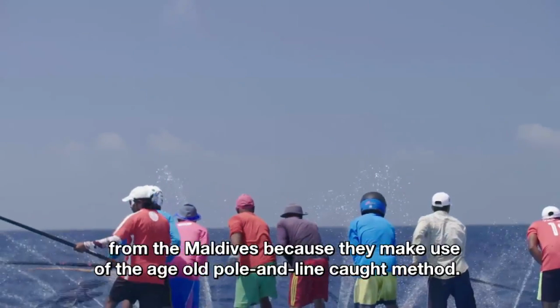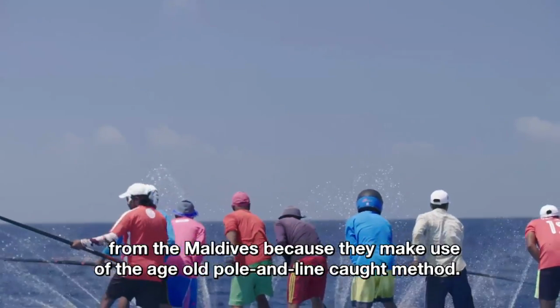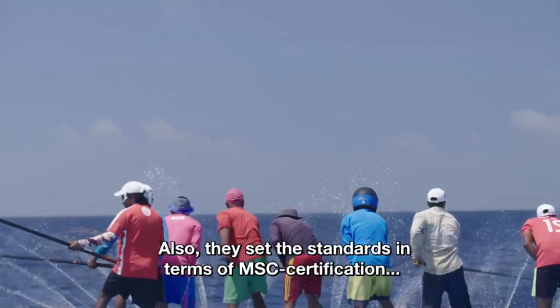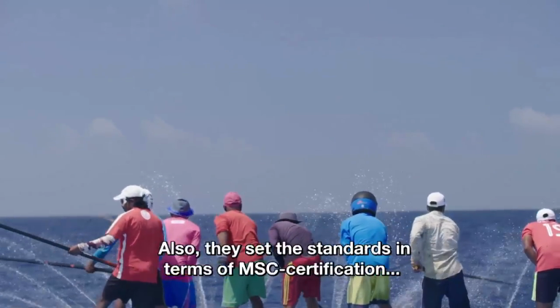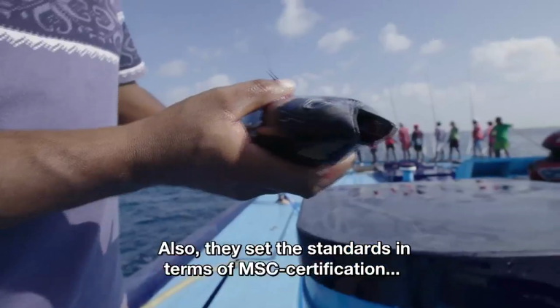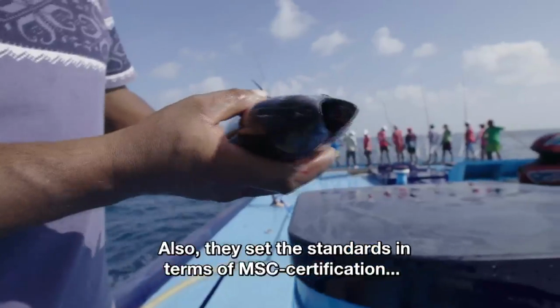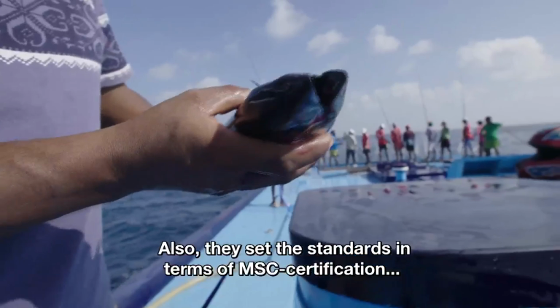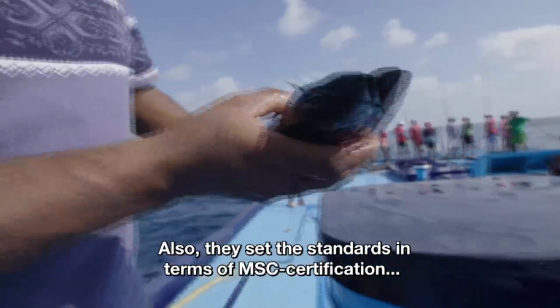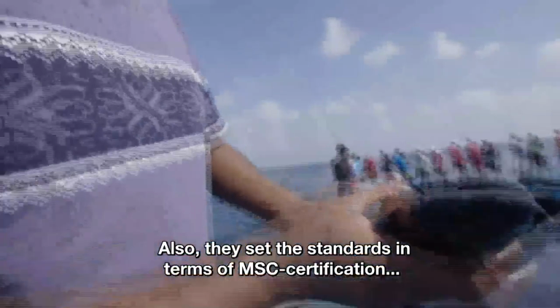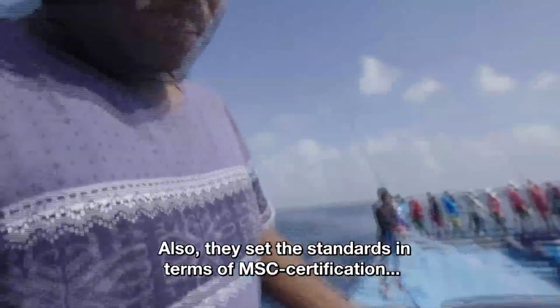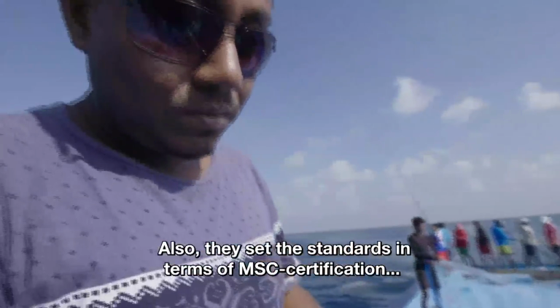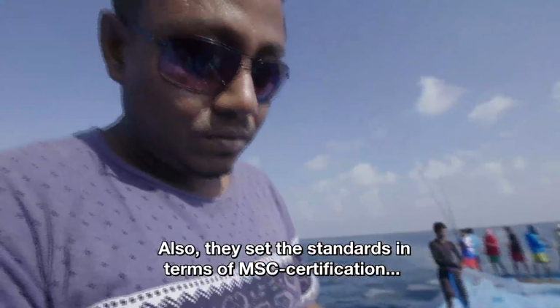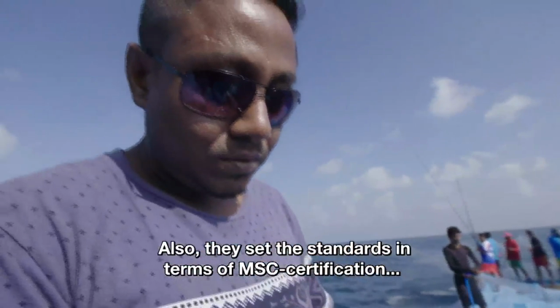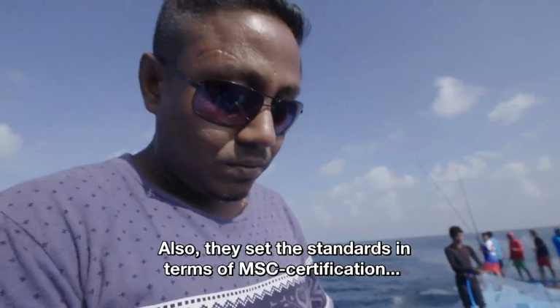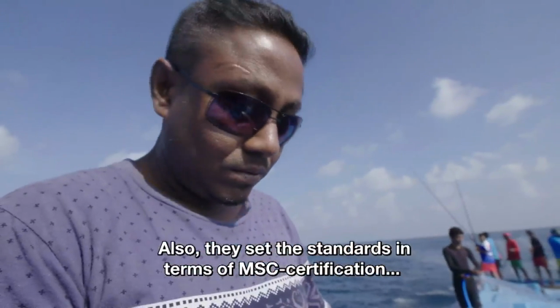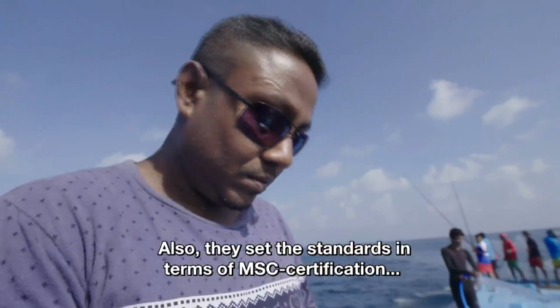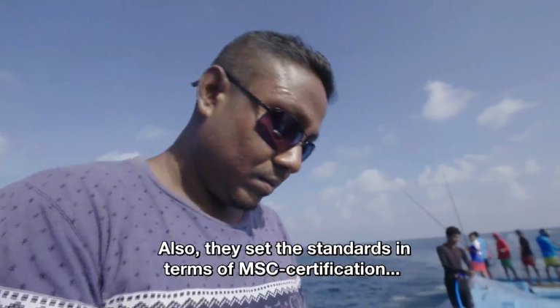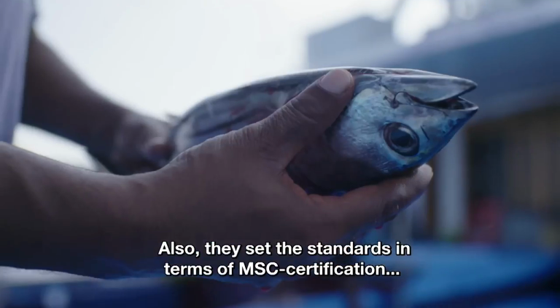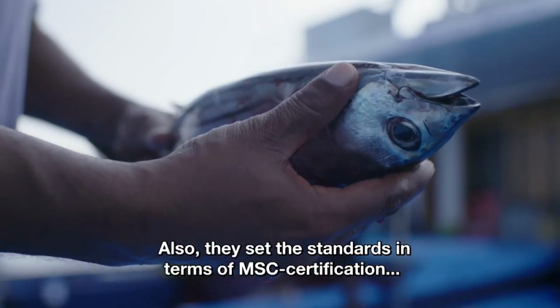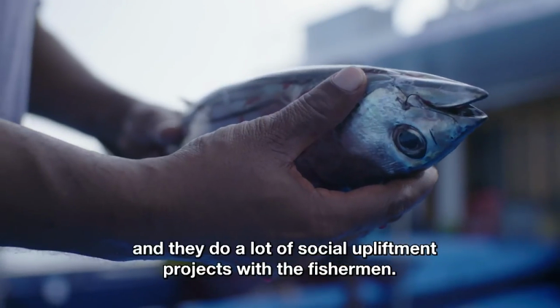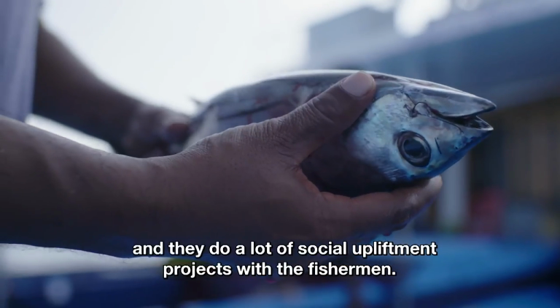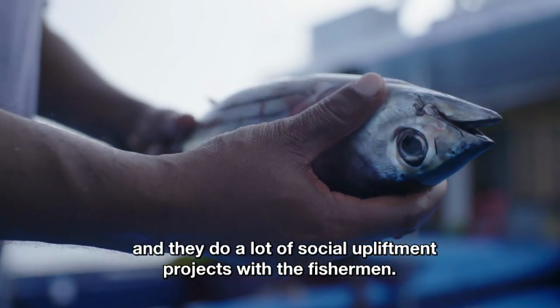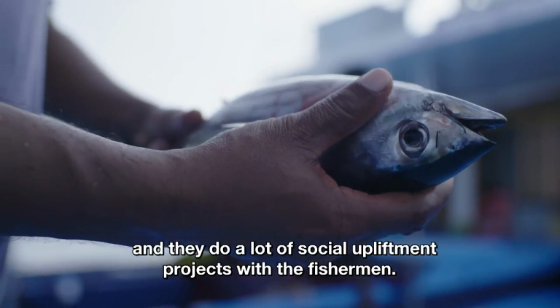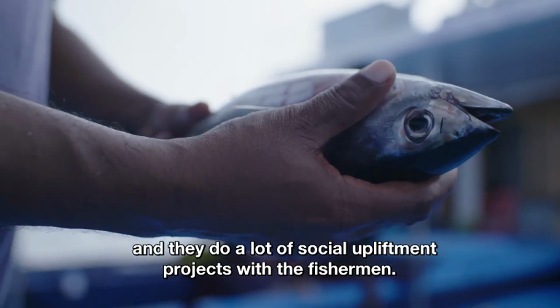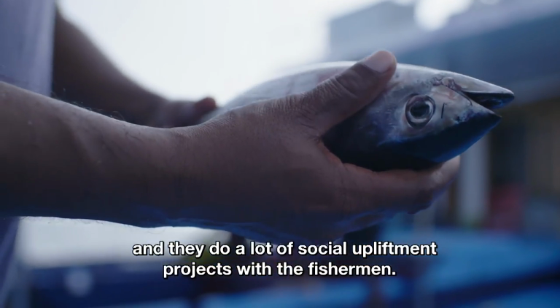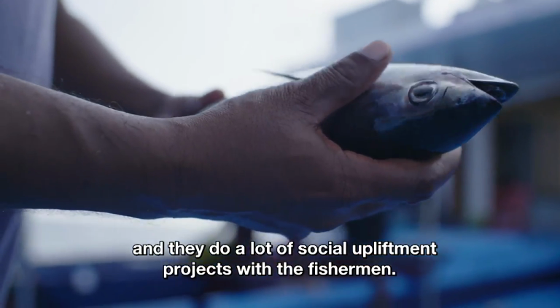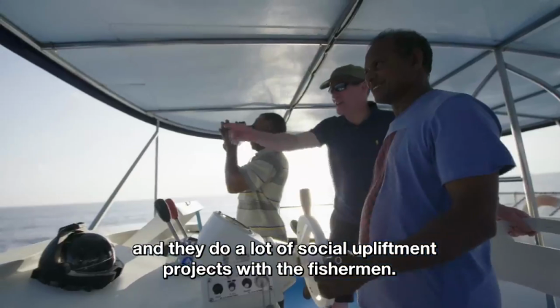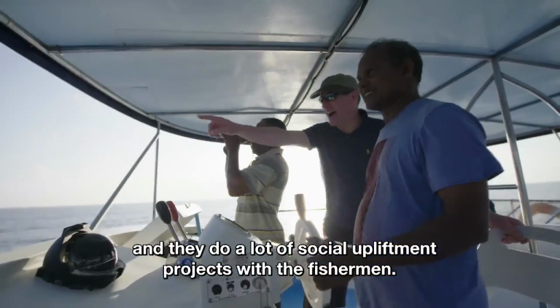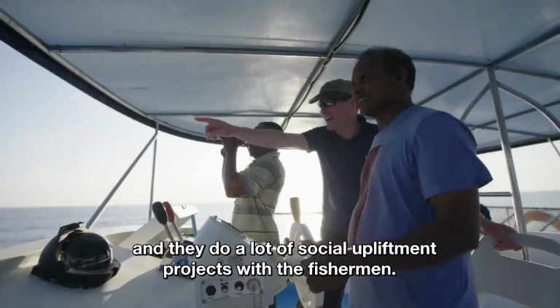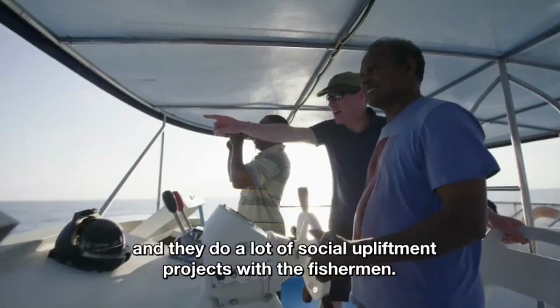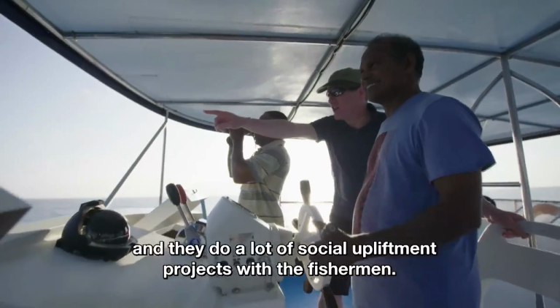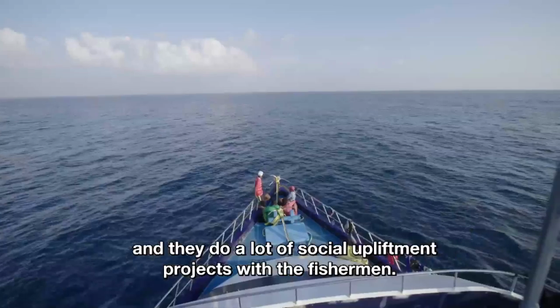Also, they set the standards in terms of MSC certification, and they do a lot of social upliftment projects with the fishermen.